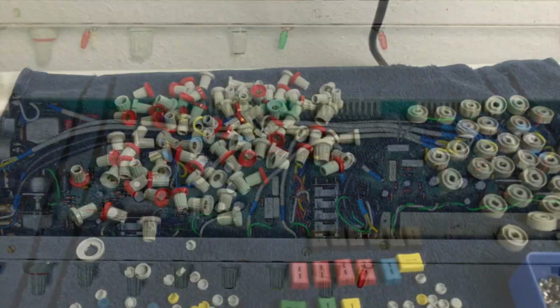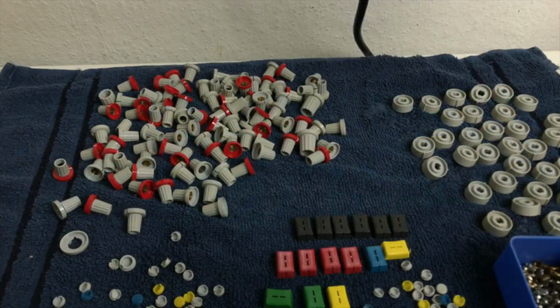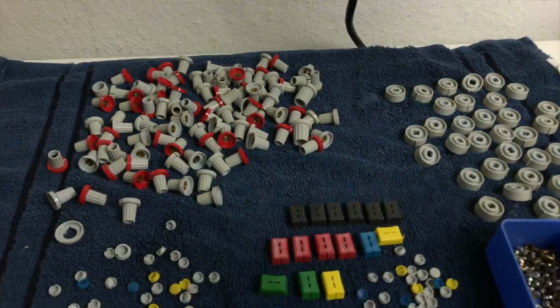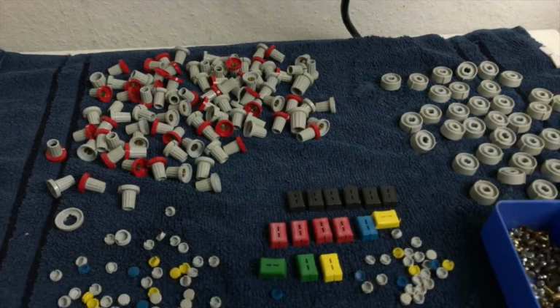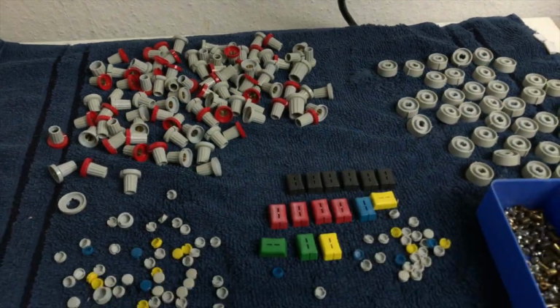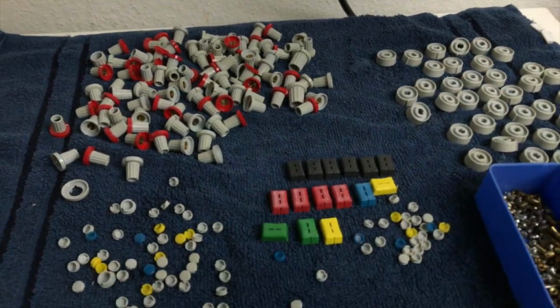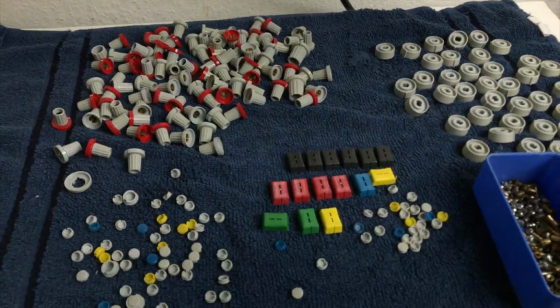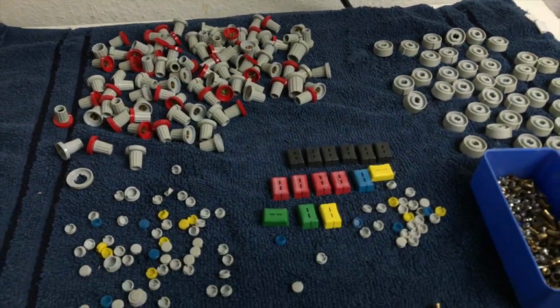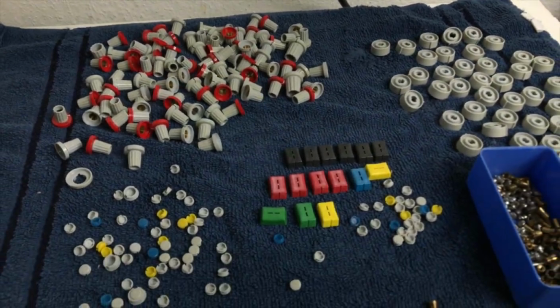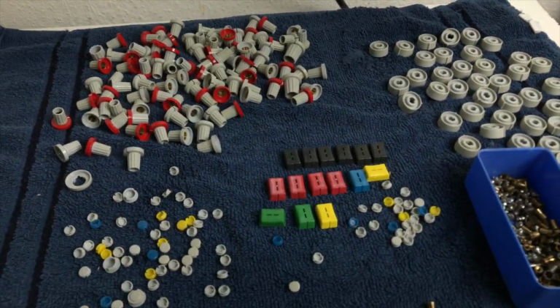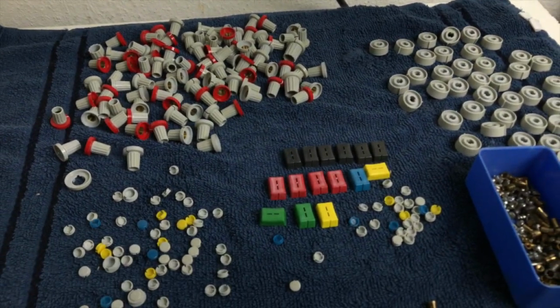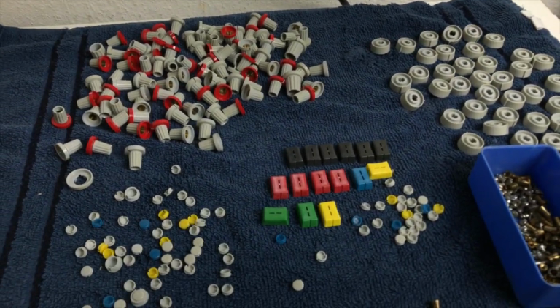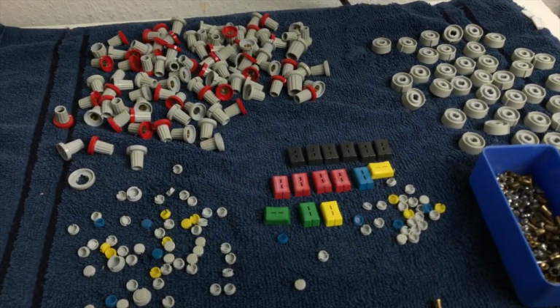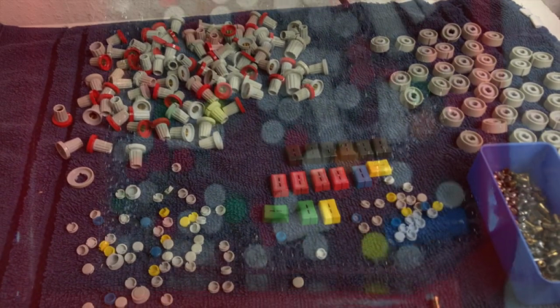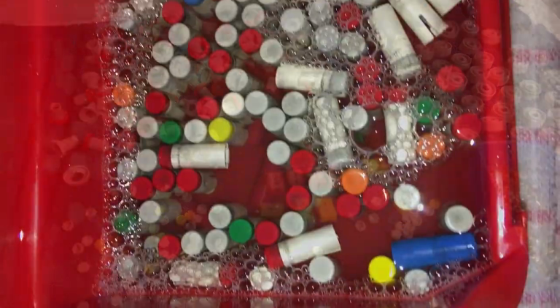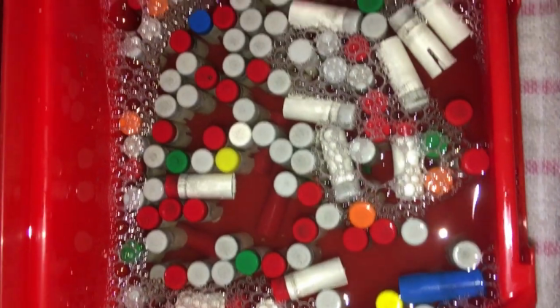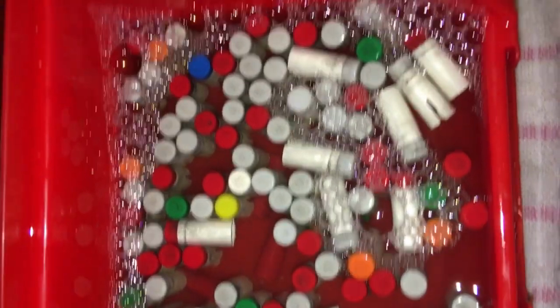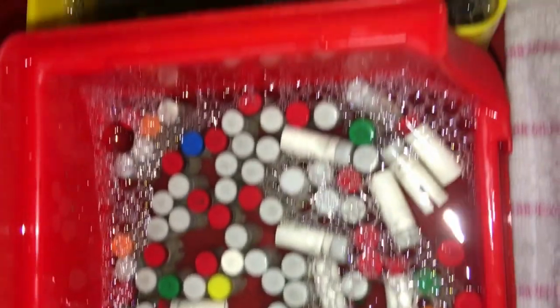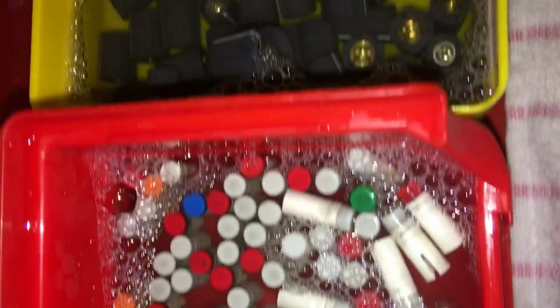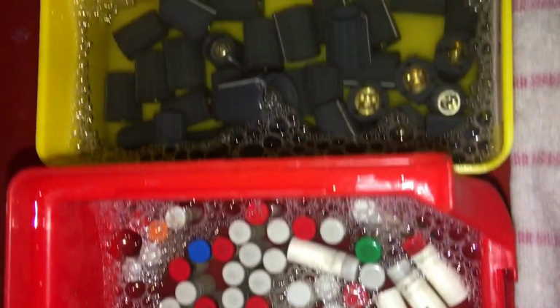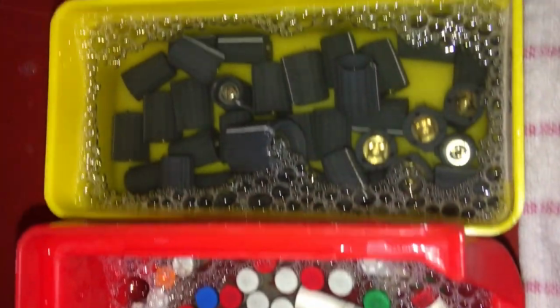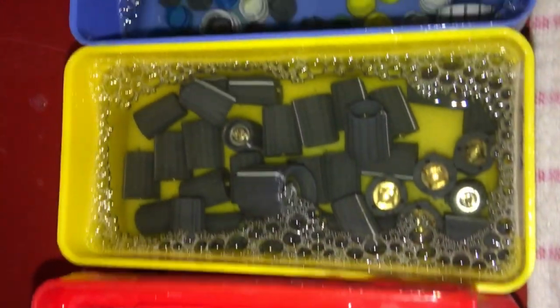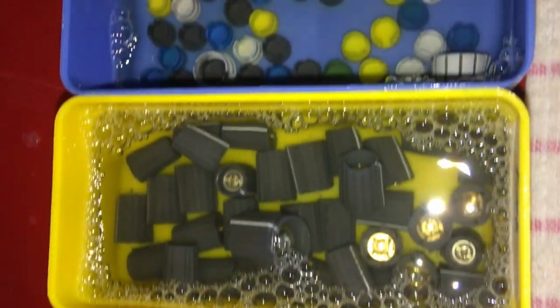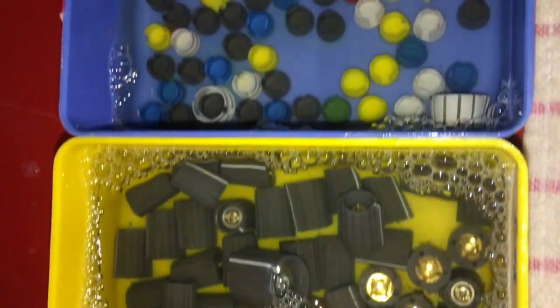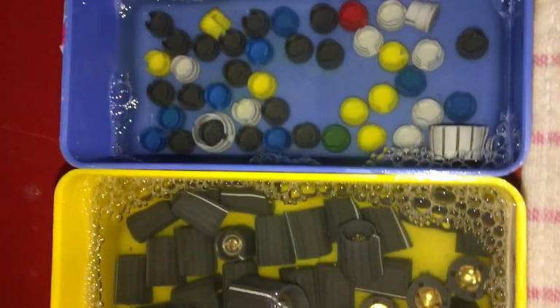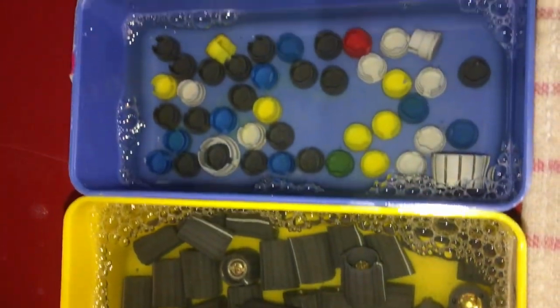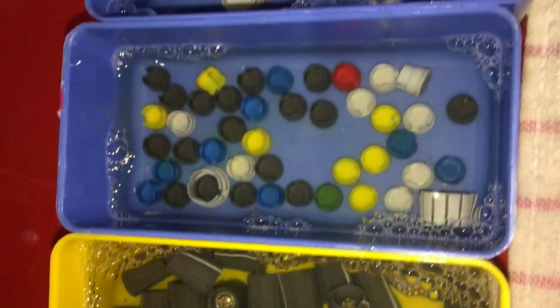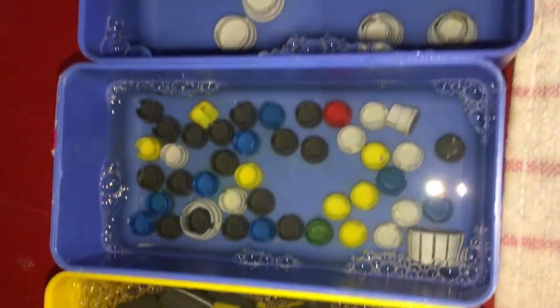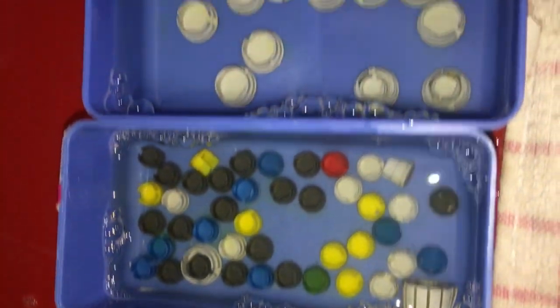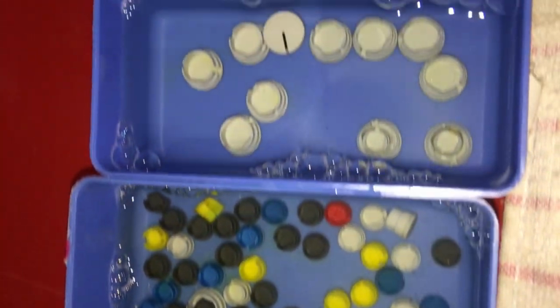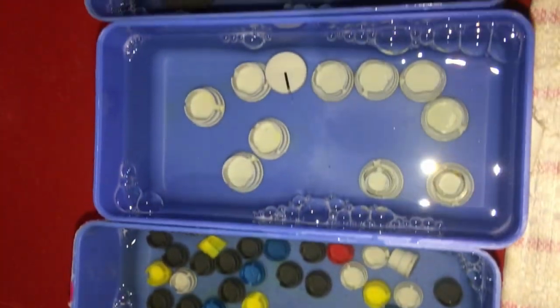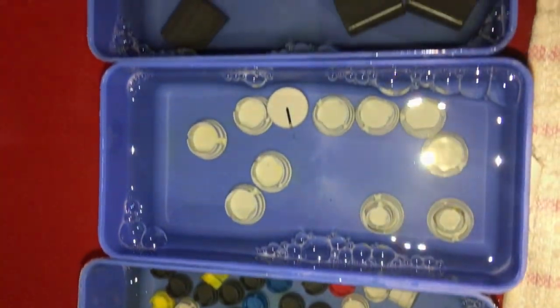The plastic parts can be easily cleaned in a solution with washing-up liquid. Sometimes you have to help with a brush.